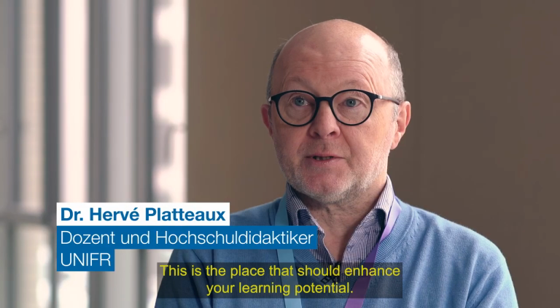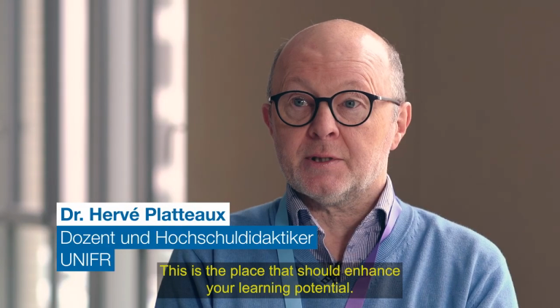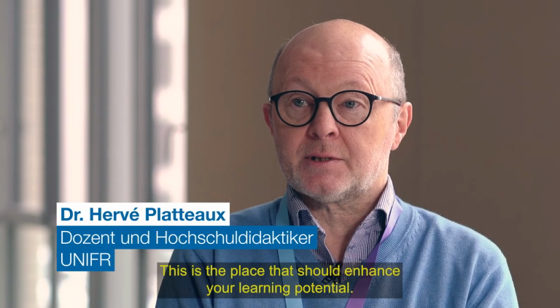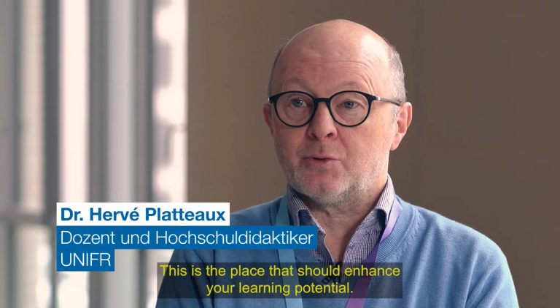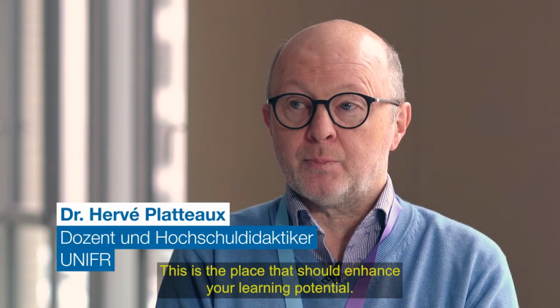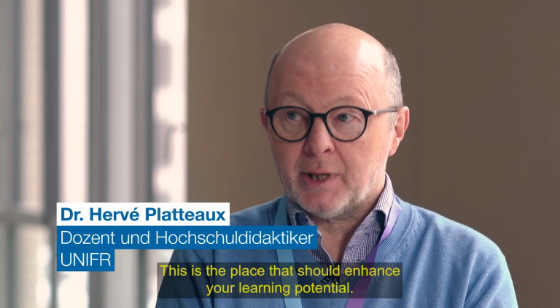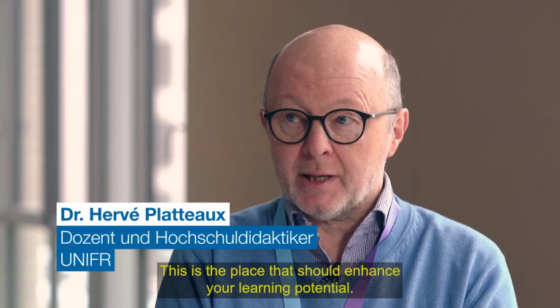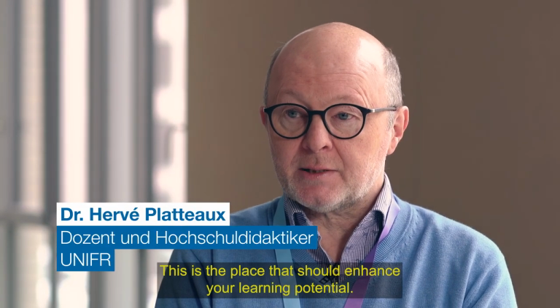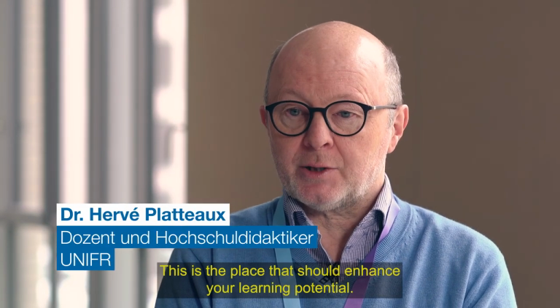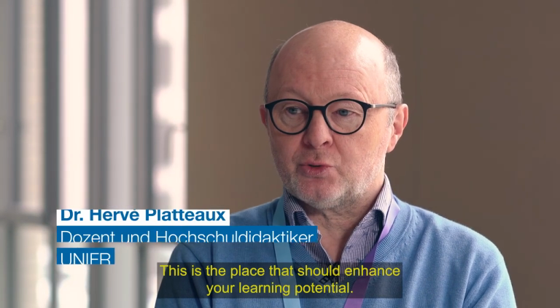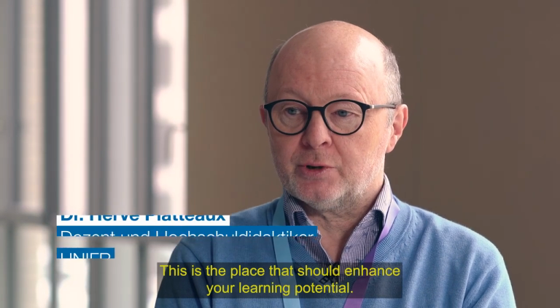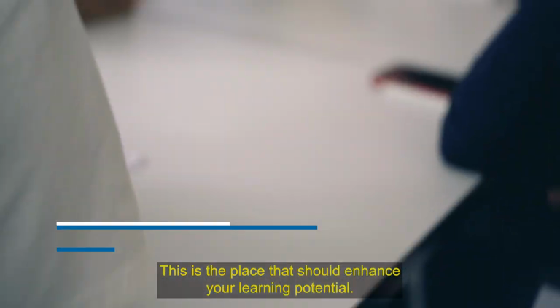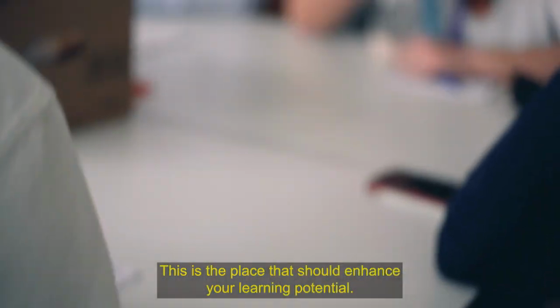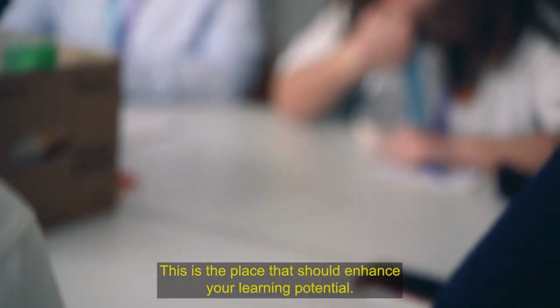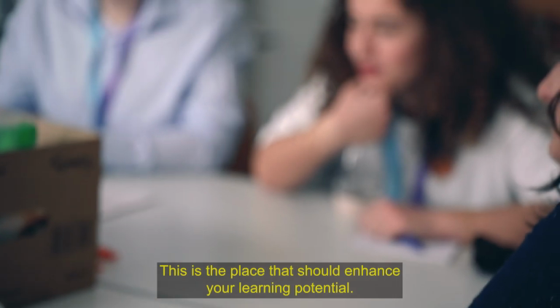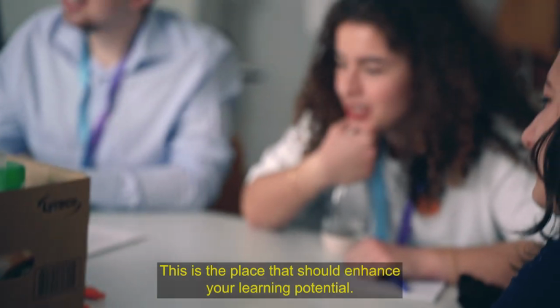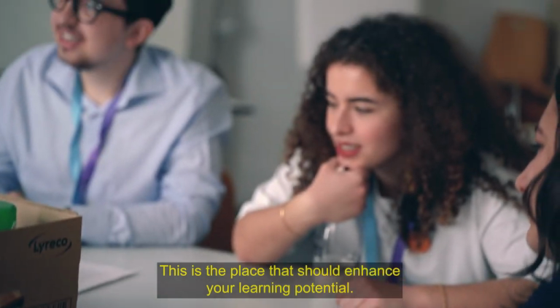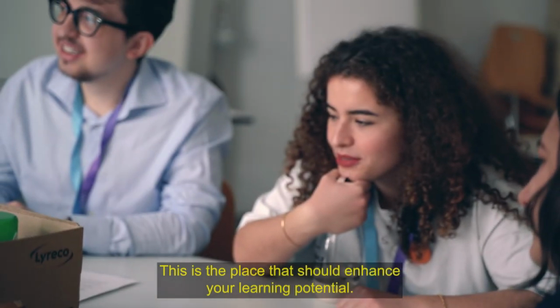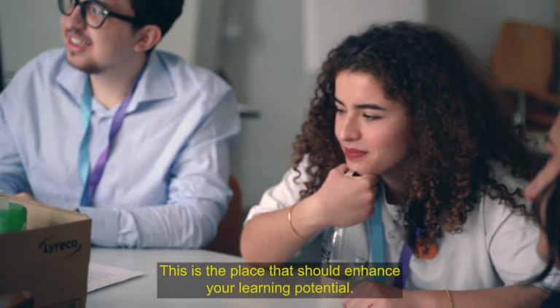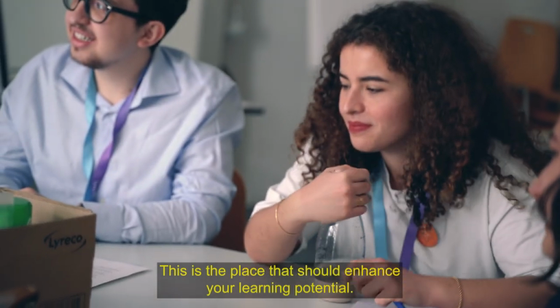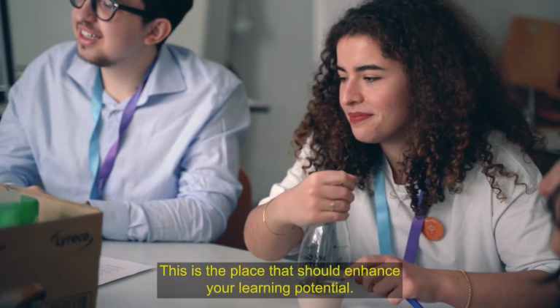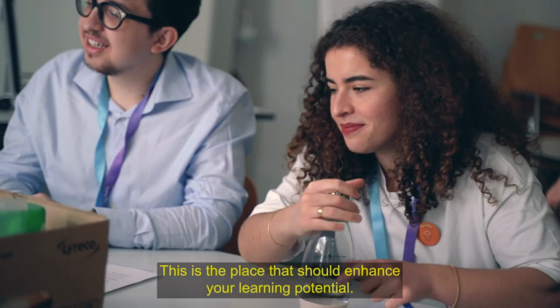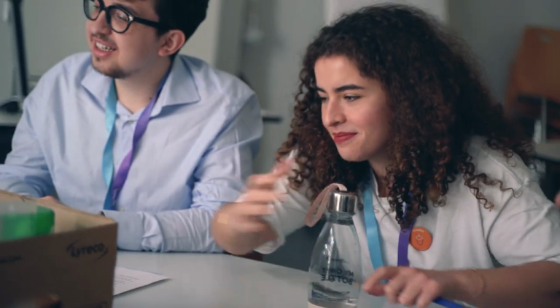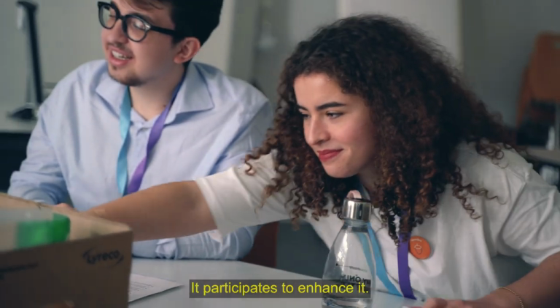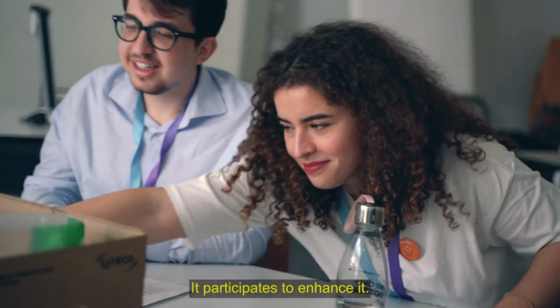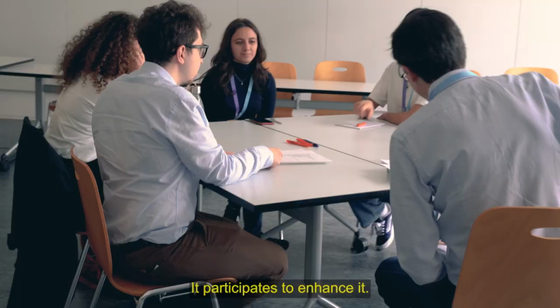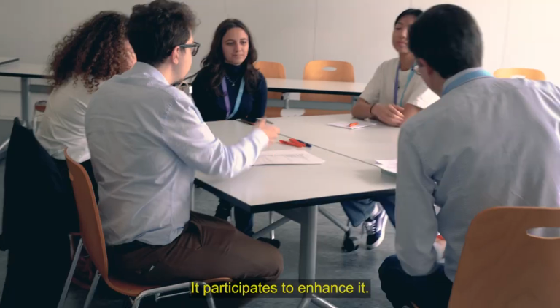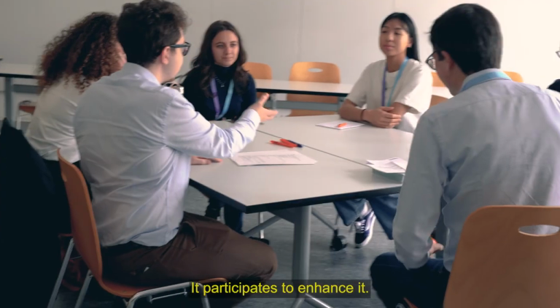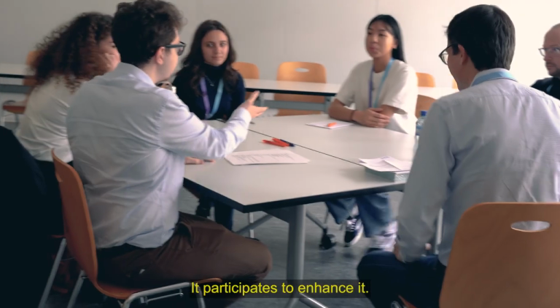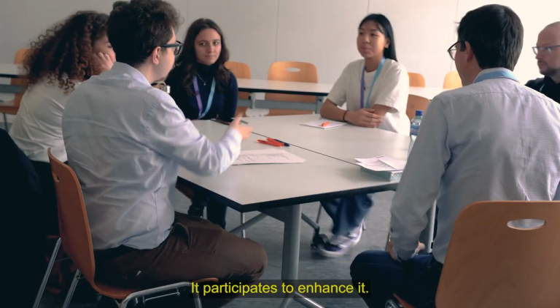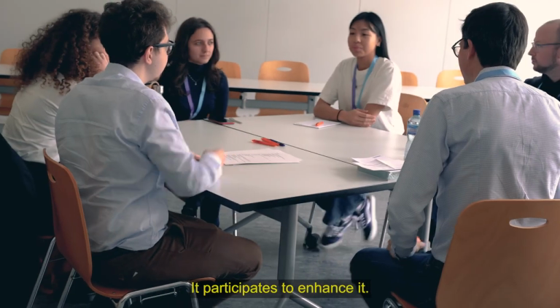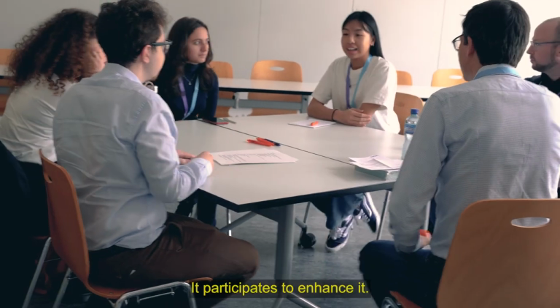This is the place that should enhance your learning potential. It participates to enhance it.